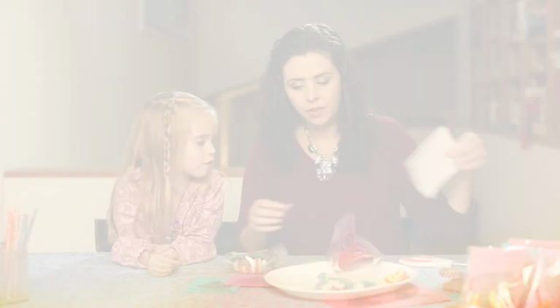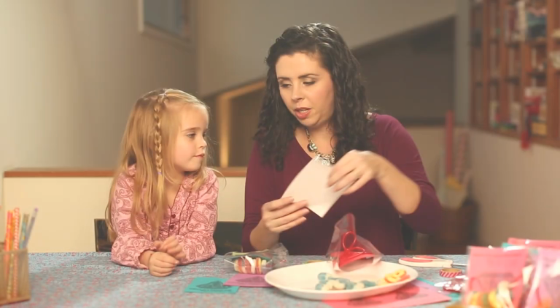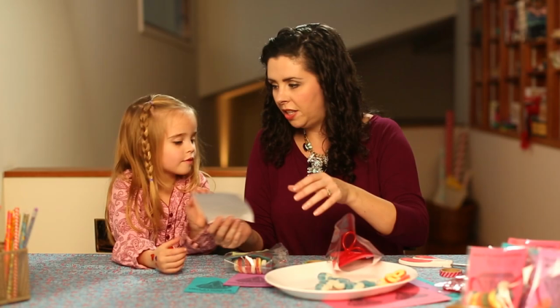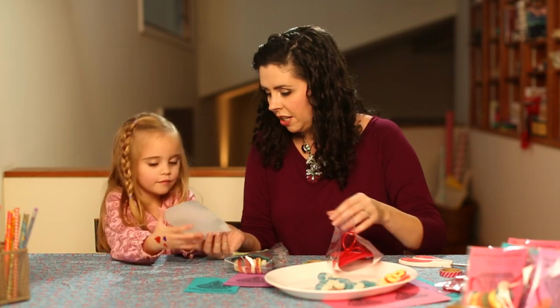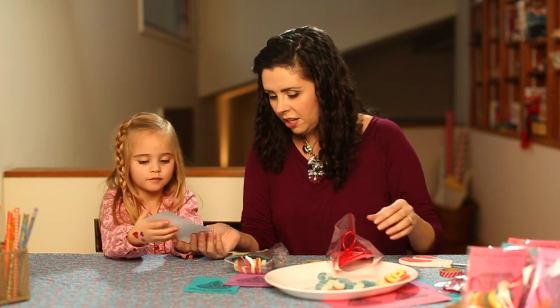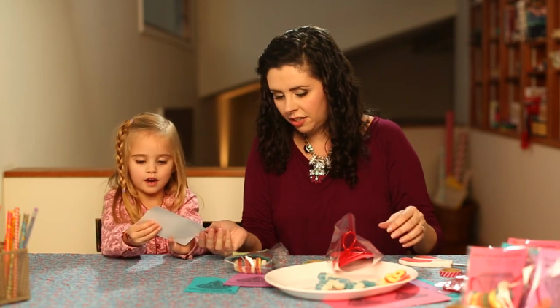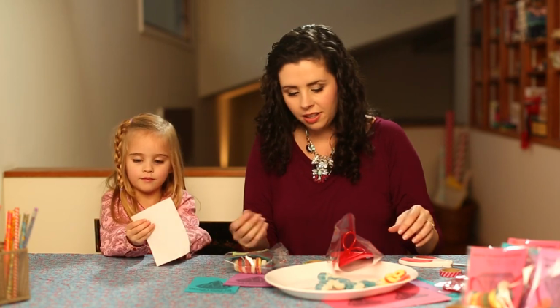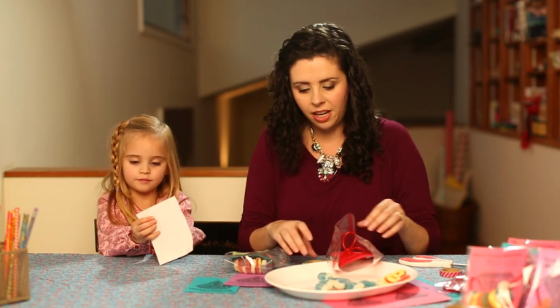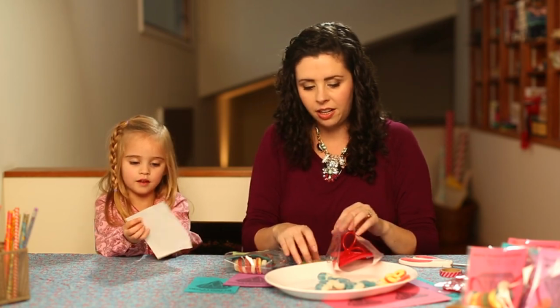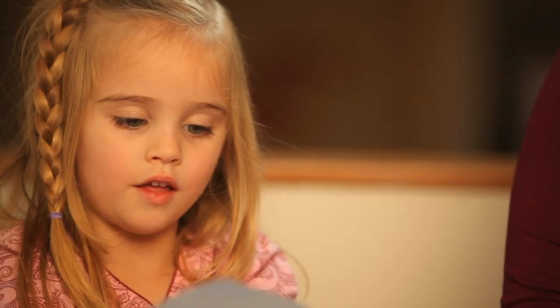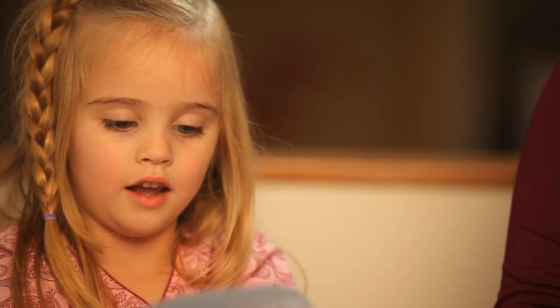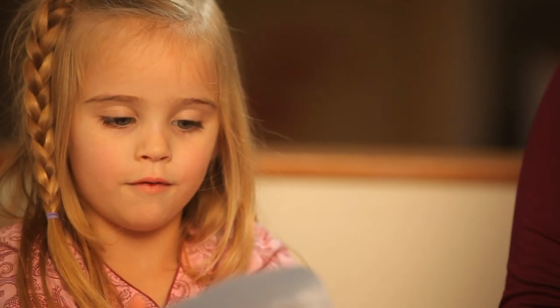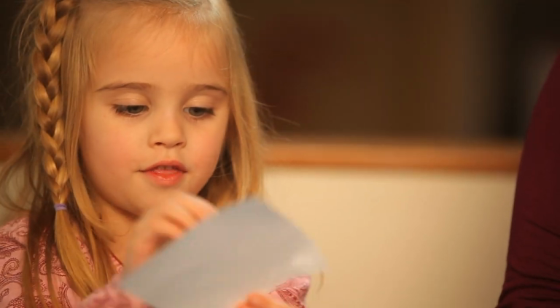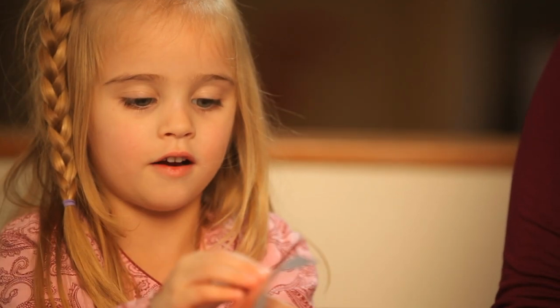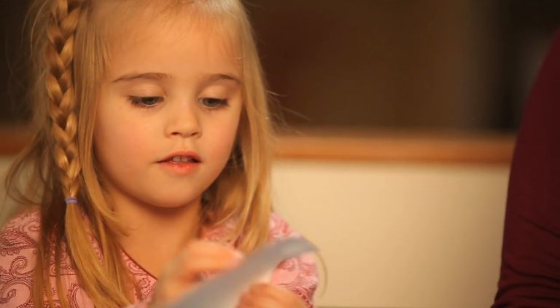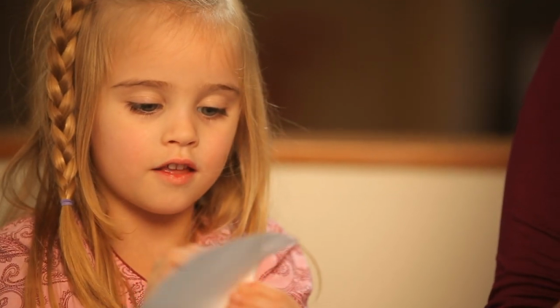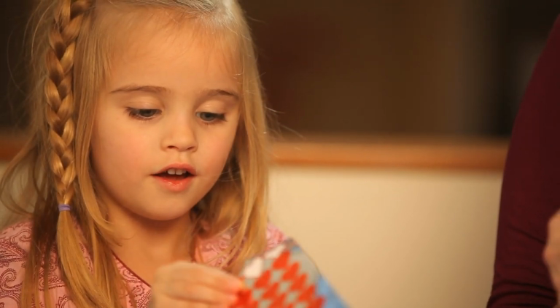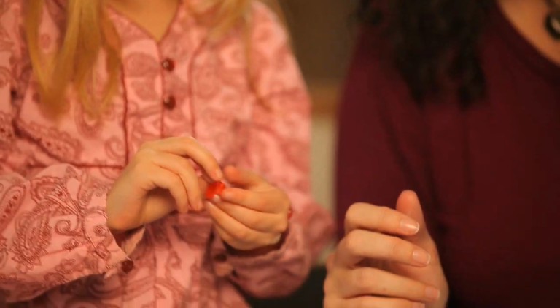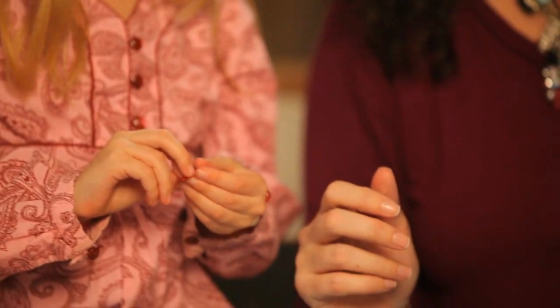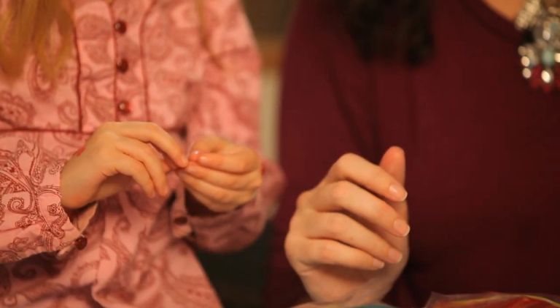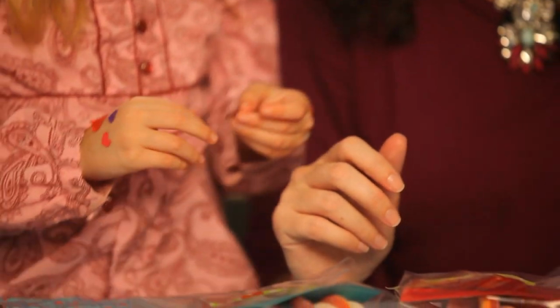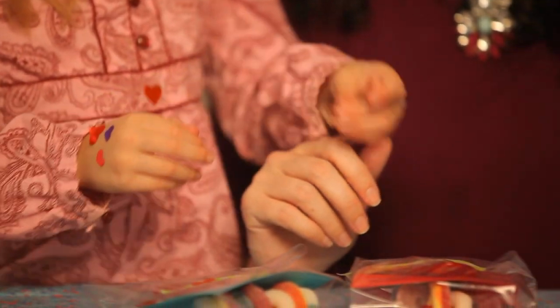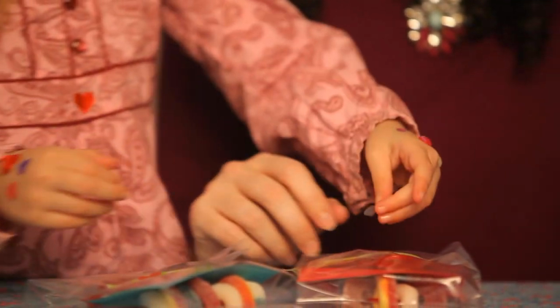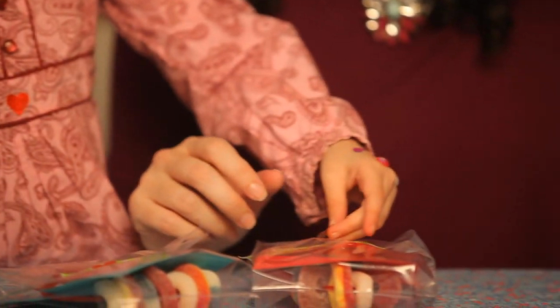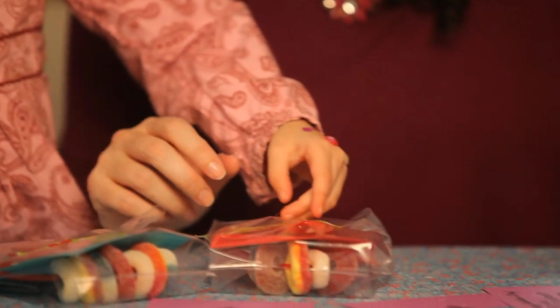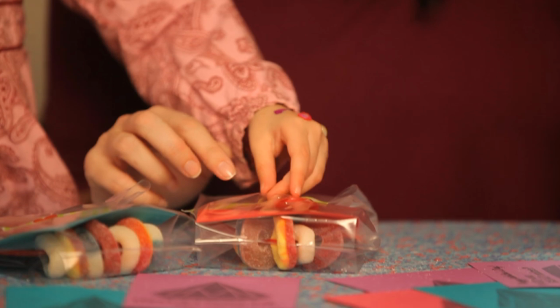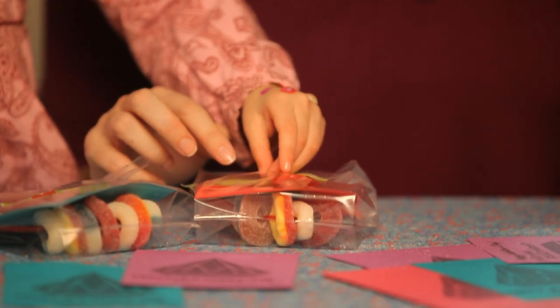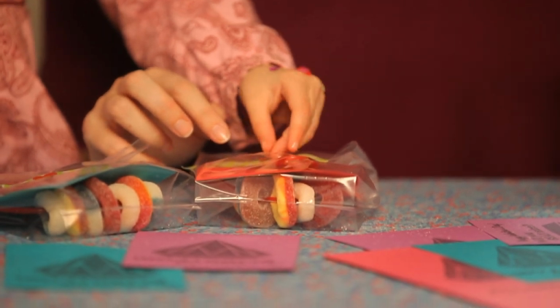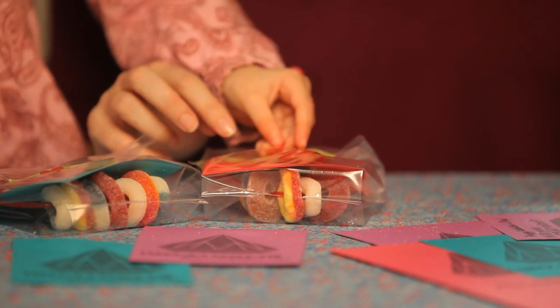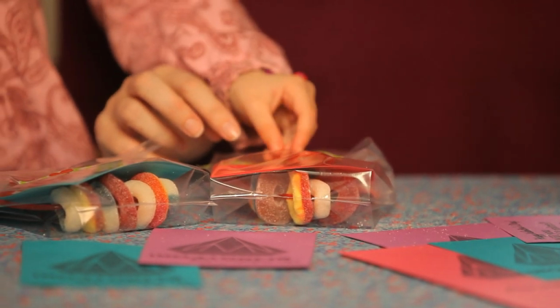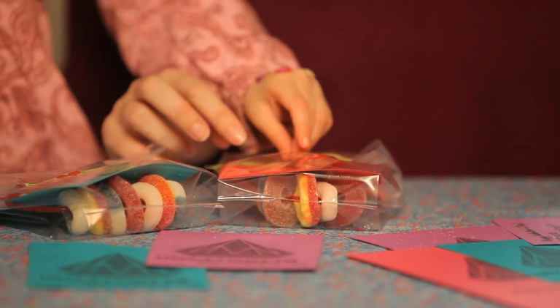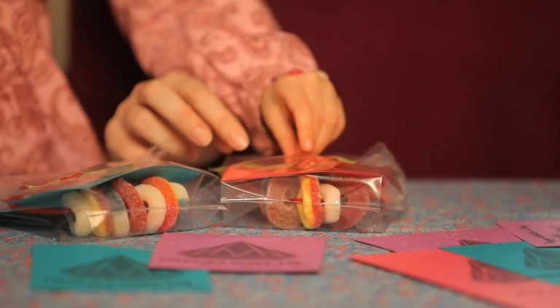Will you do the sticker? Yeah. Thank you. I love stickers. You love stickers — you've got stickers all over your hands! I'm a sticker girl.